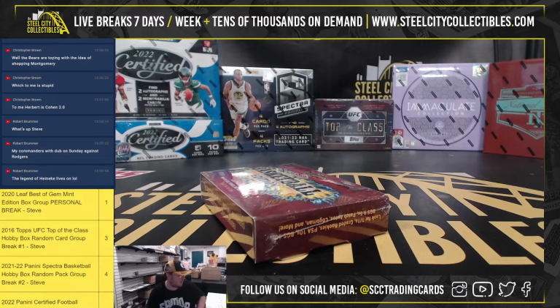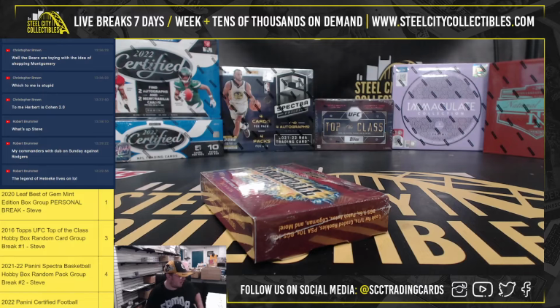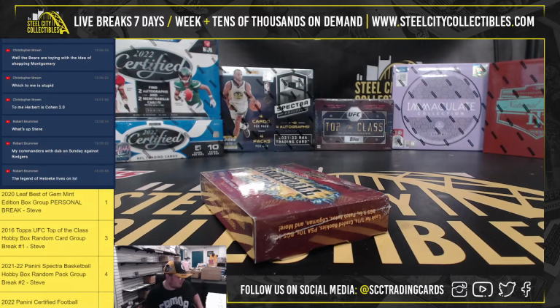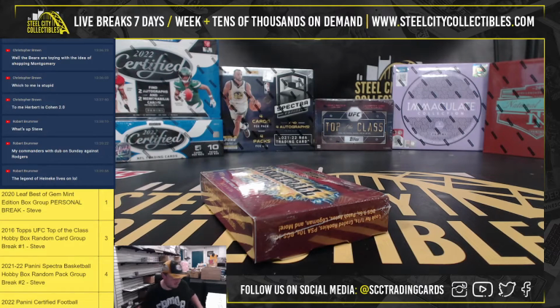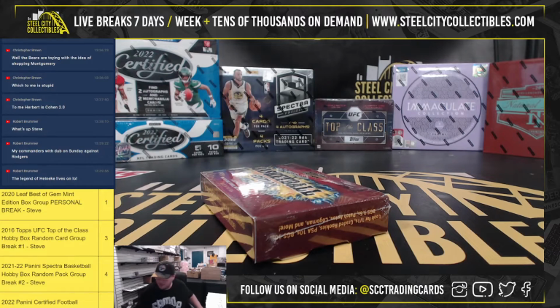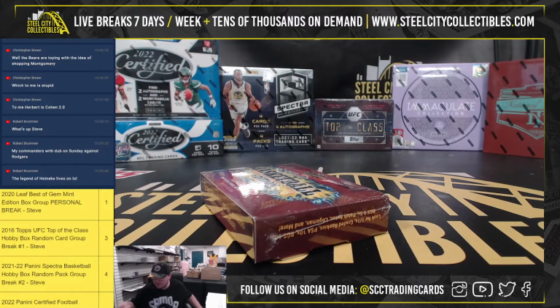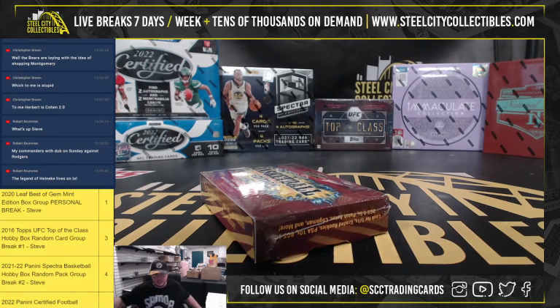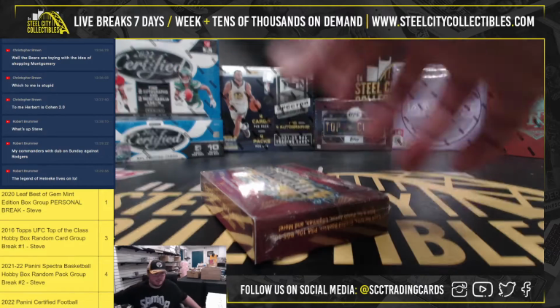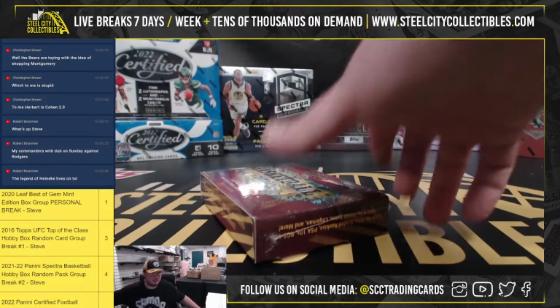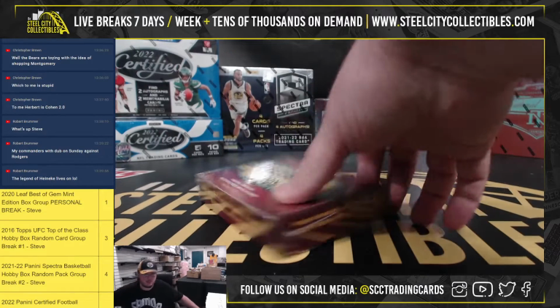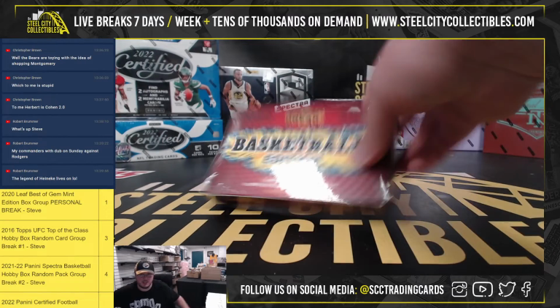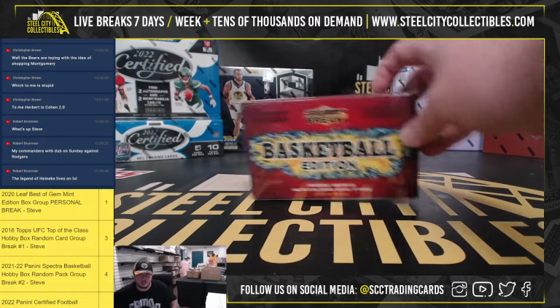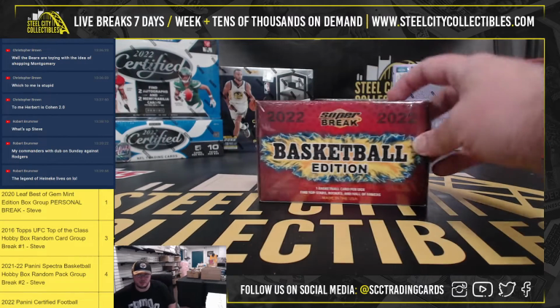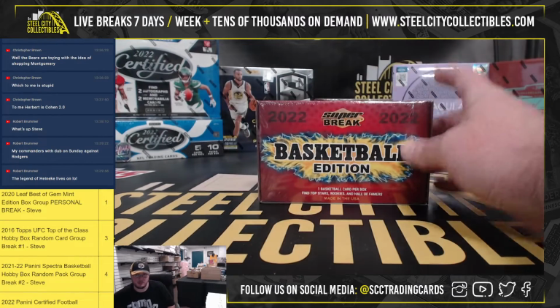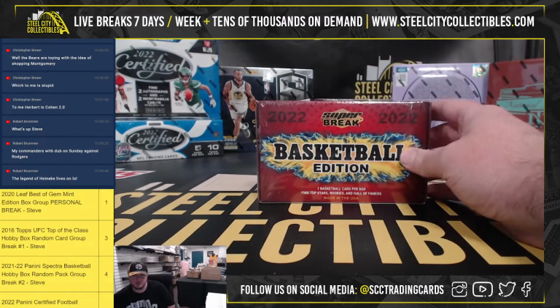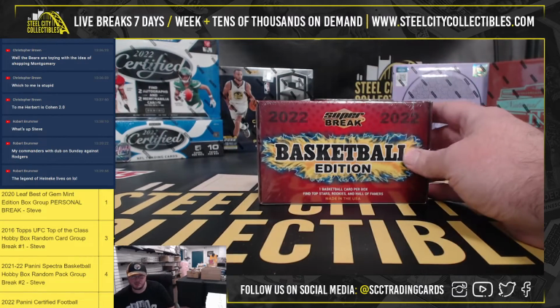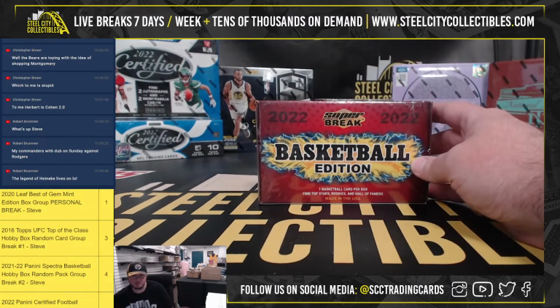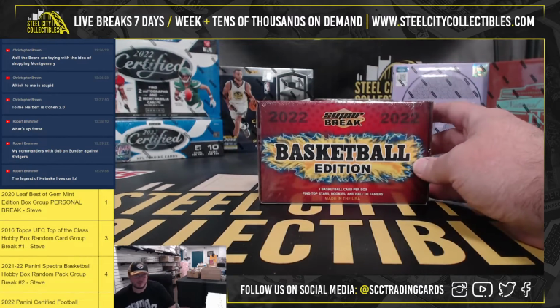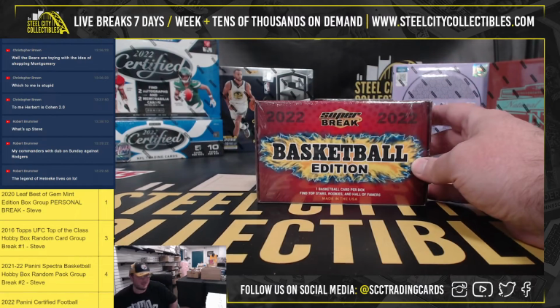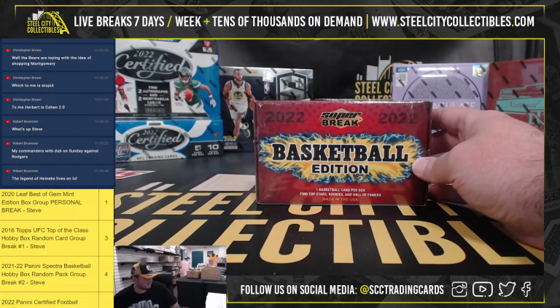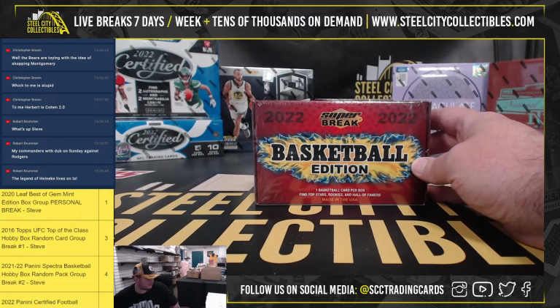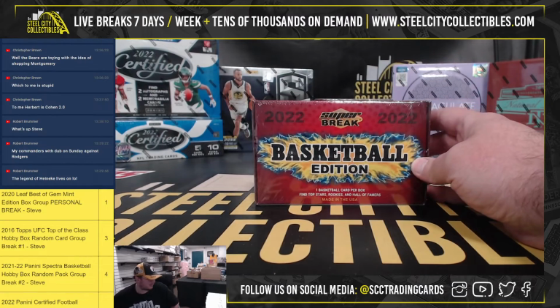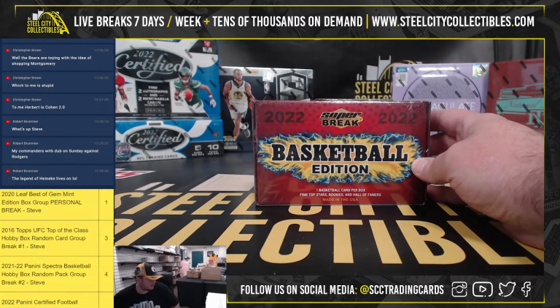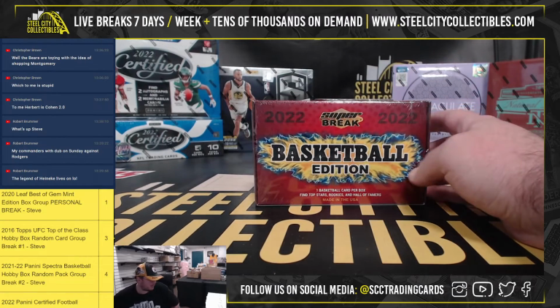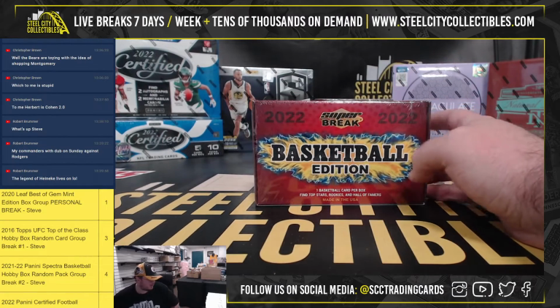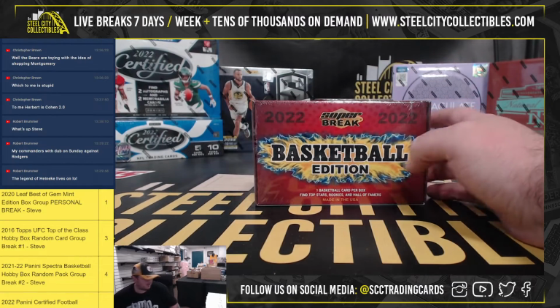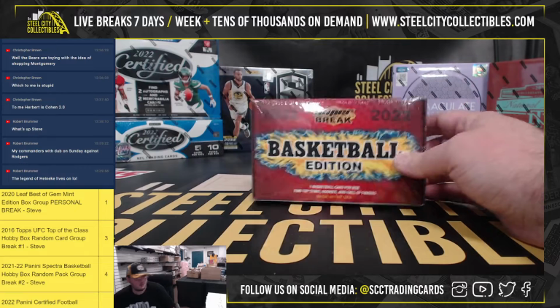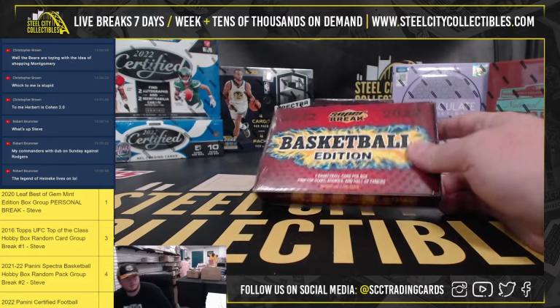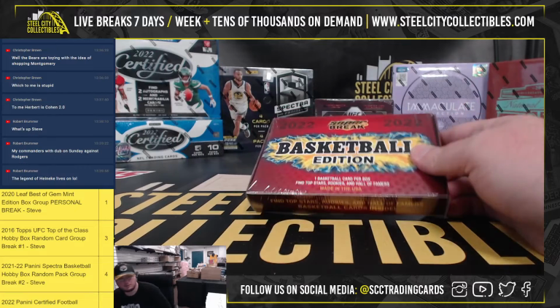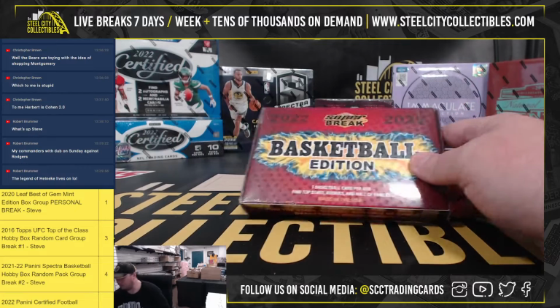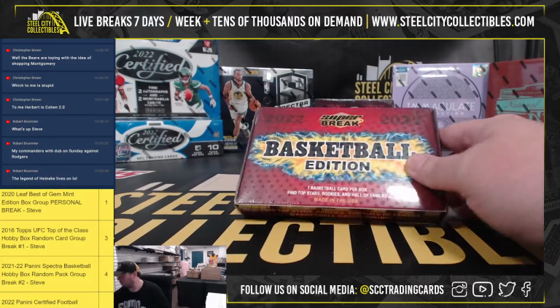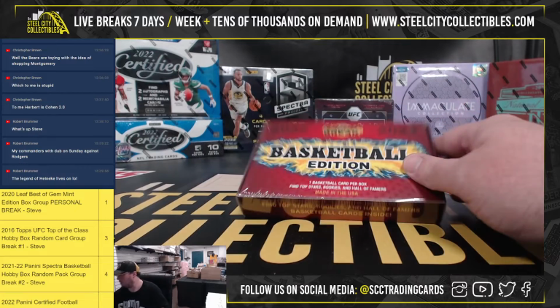Alright, our next break here is for Robert. It's a 2022 Super Break Basketball Edition box. Good luck, Robert.